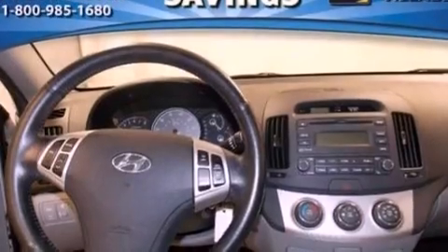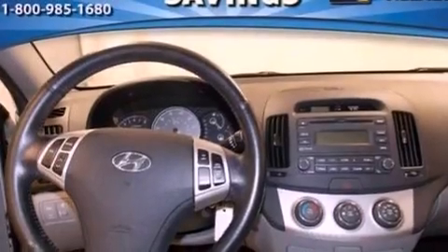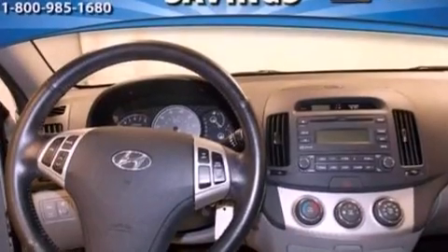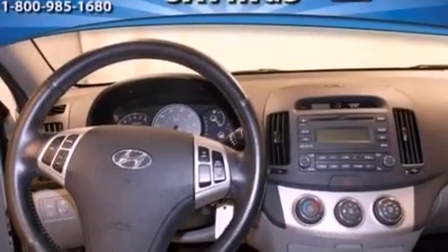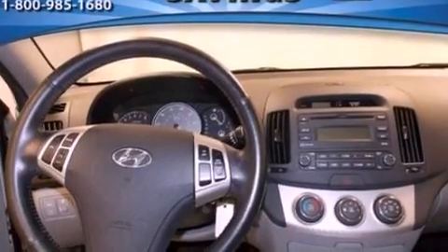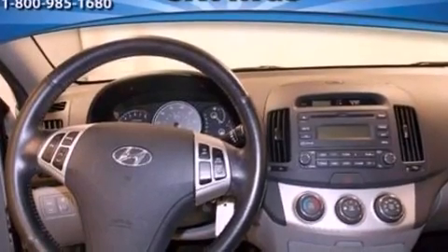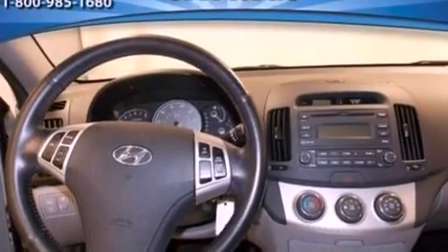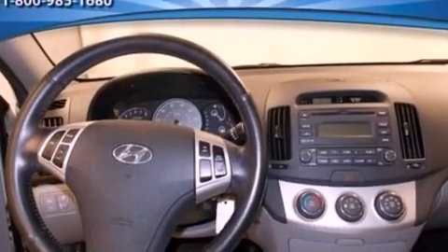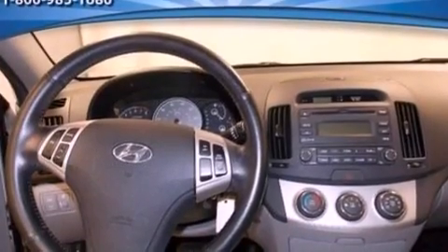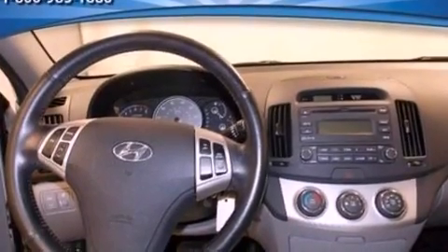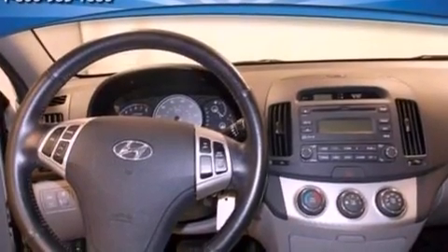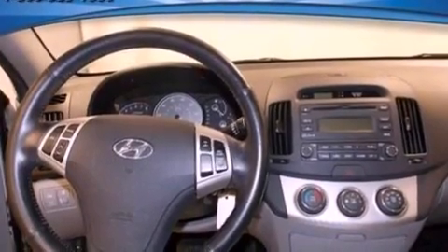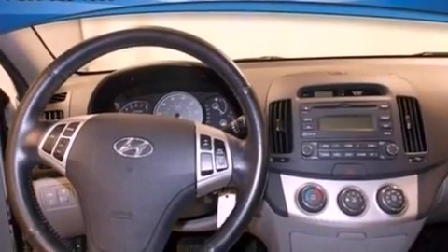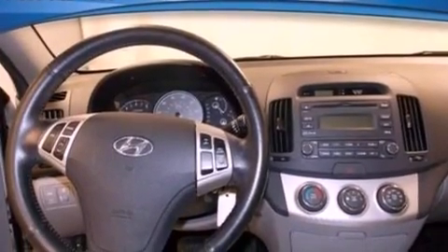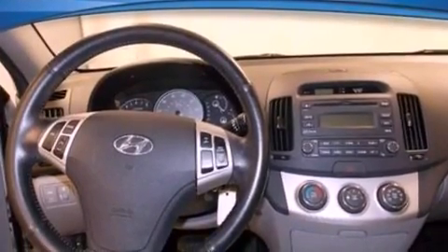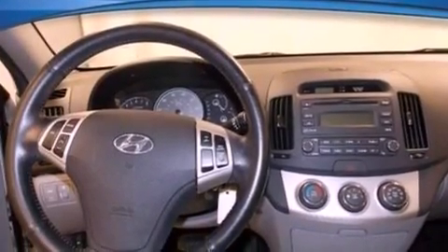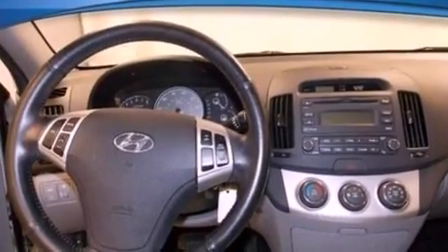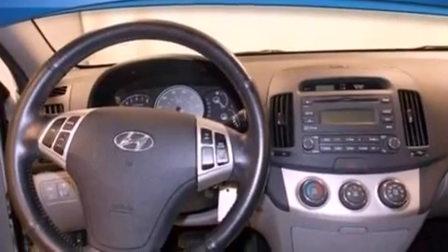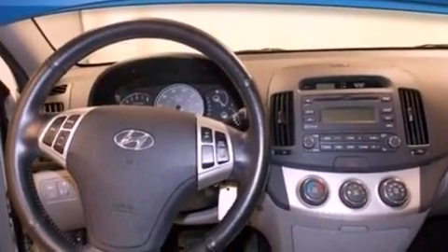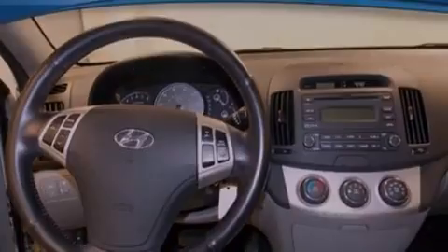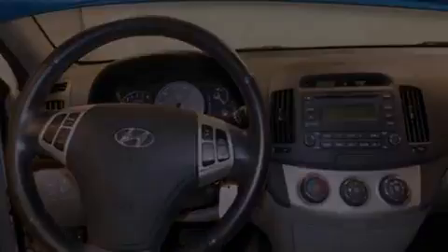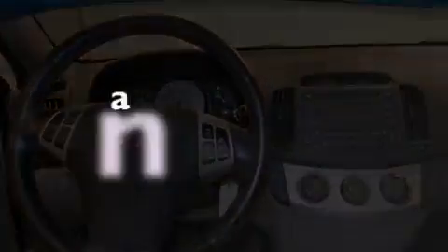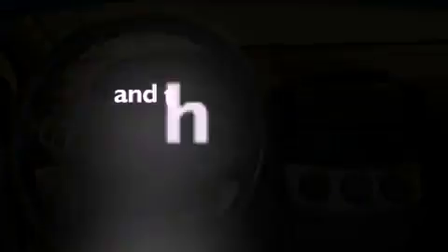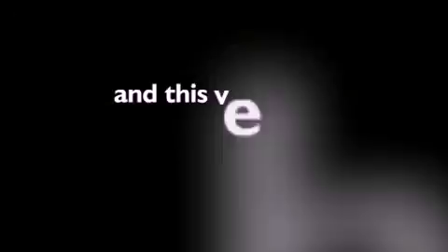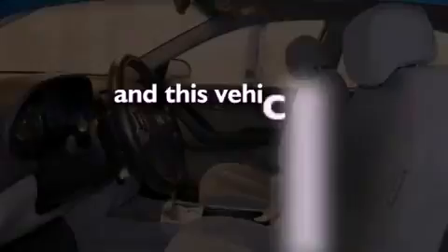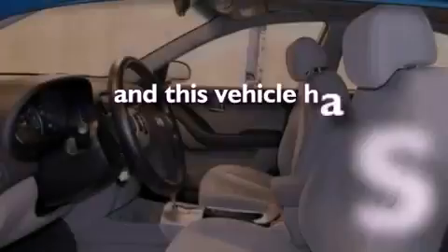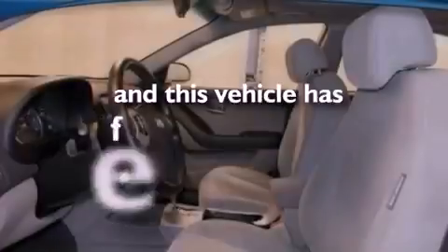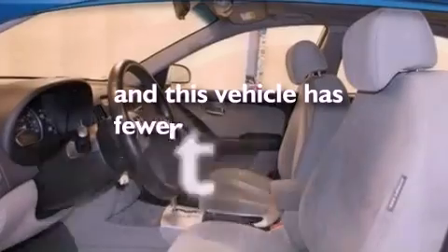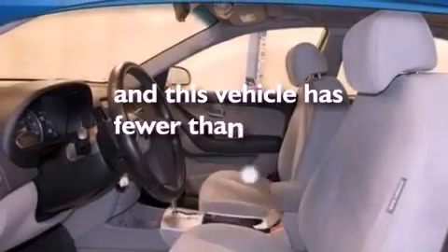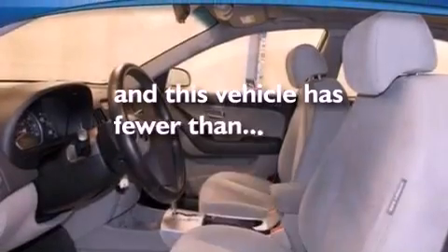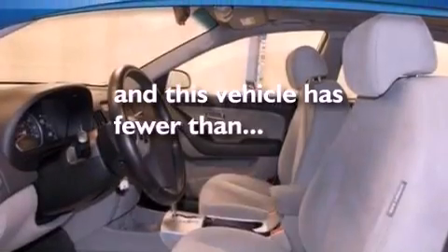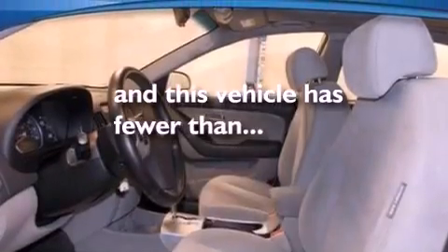Additional features include an anti-lock braking system, side curtain airbags, and this vehicle has less than 74,000 miles.